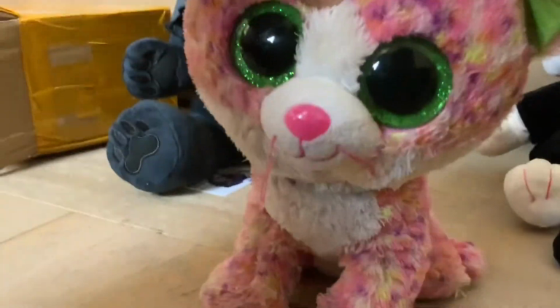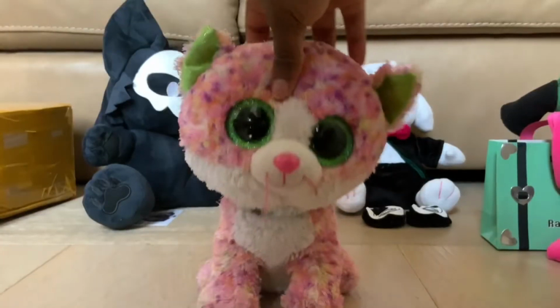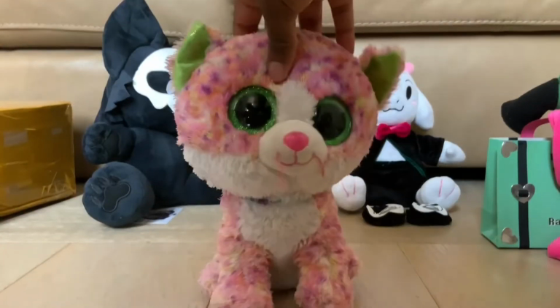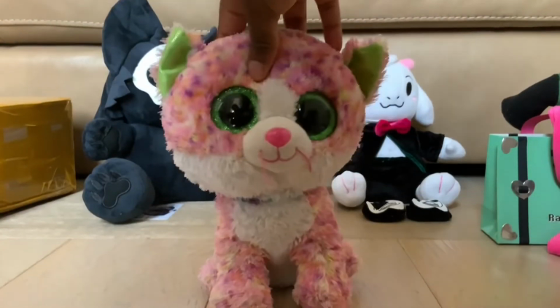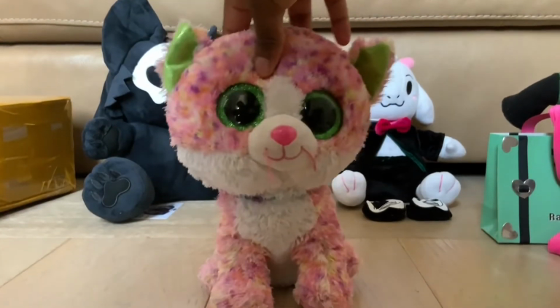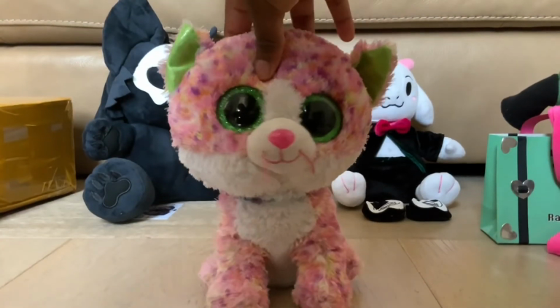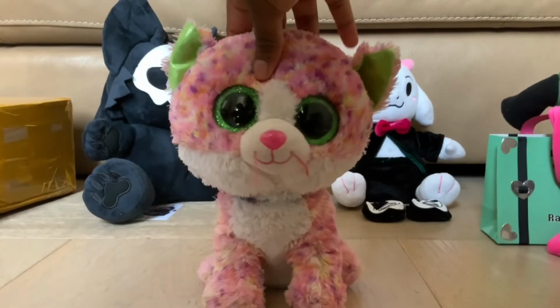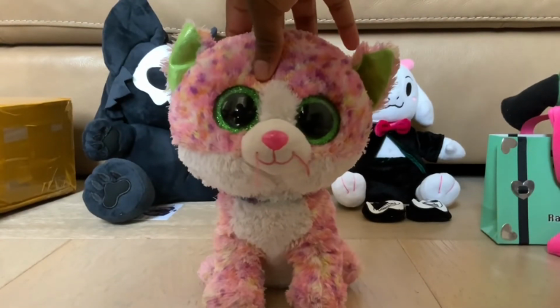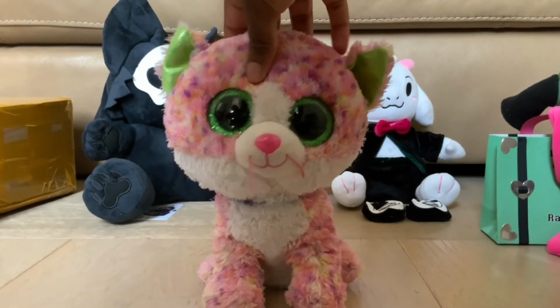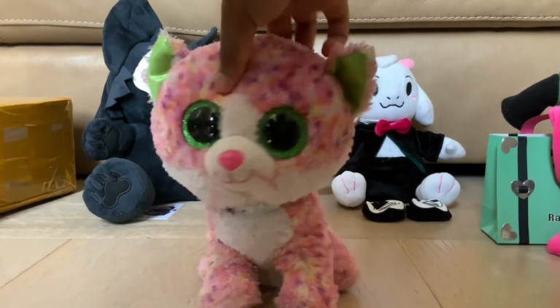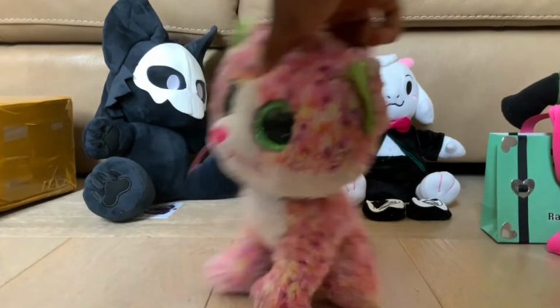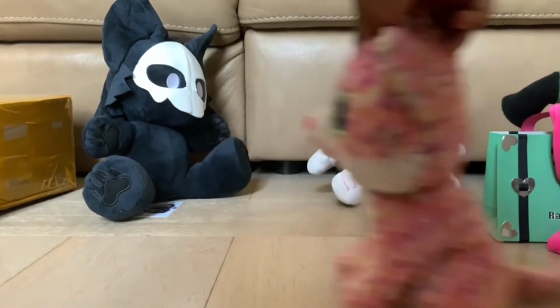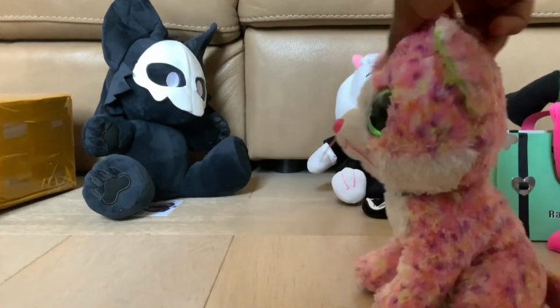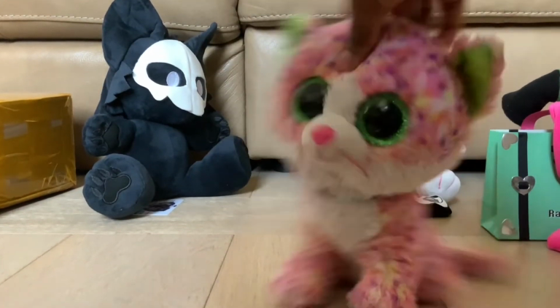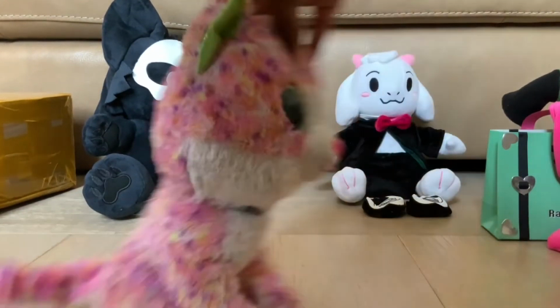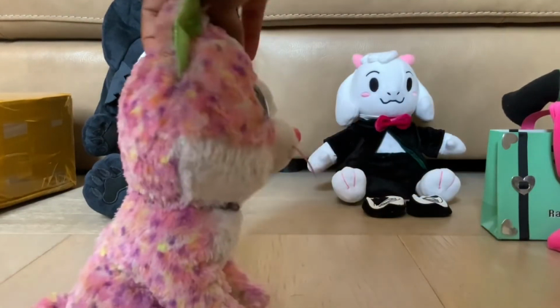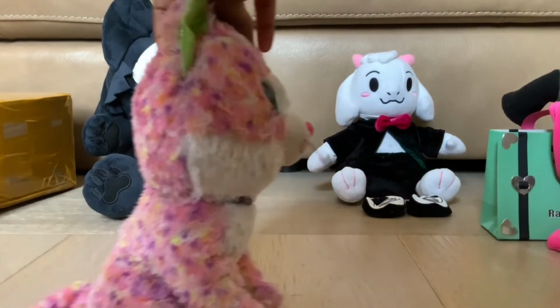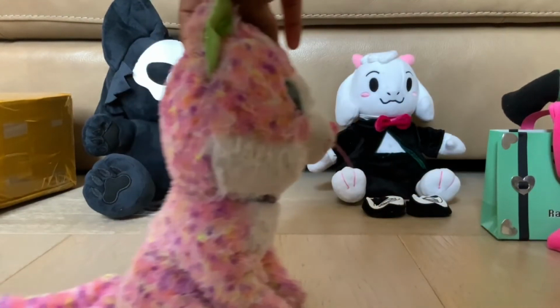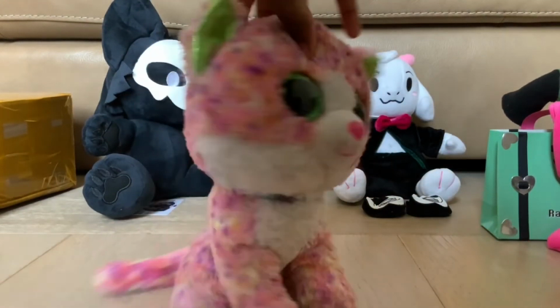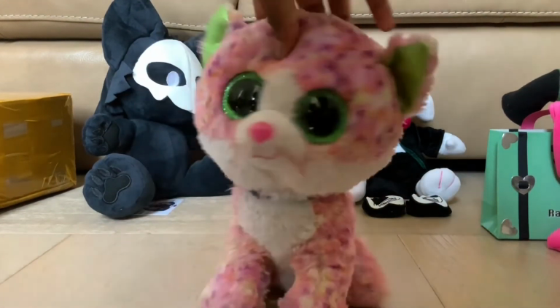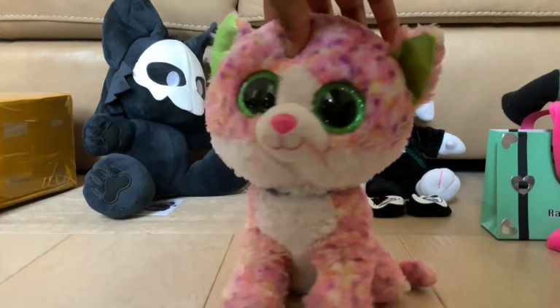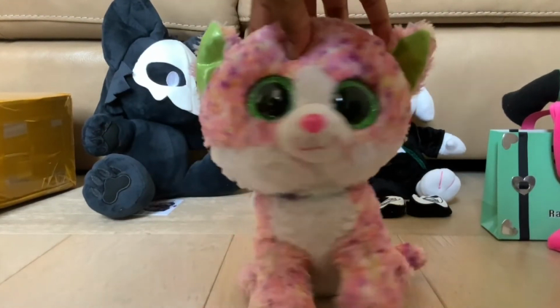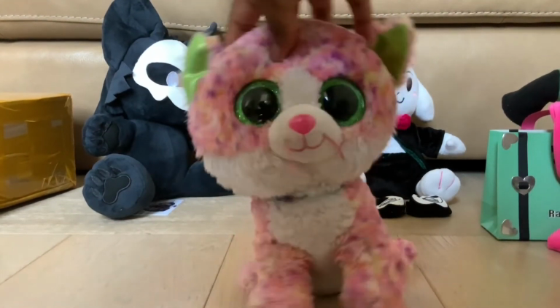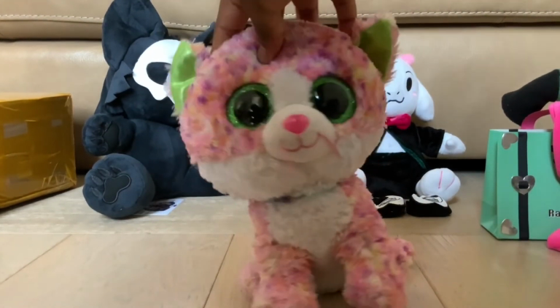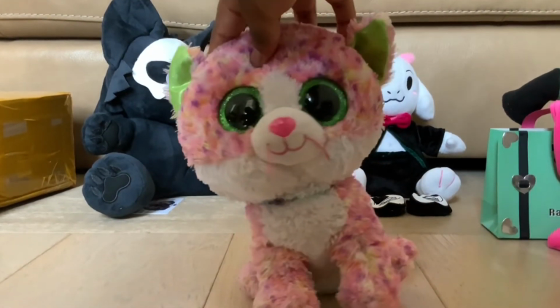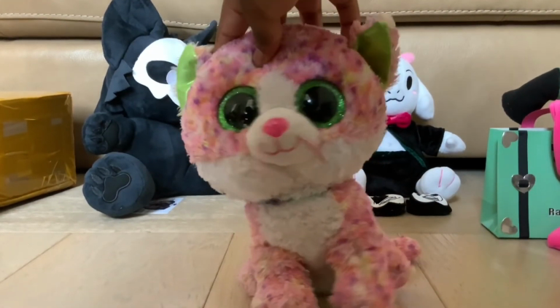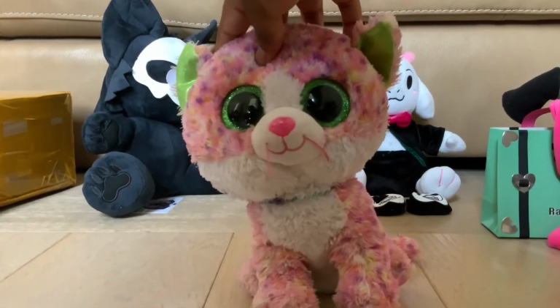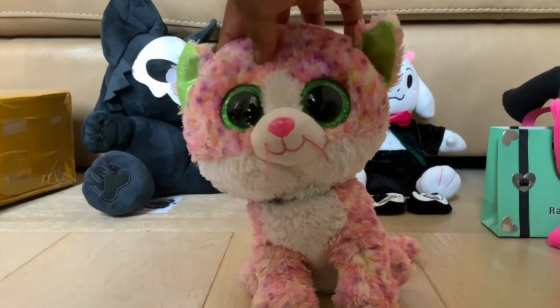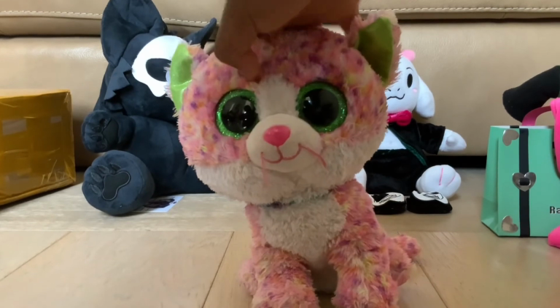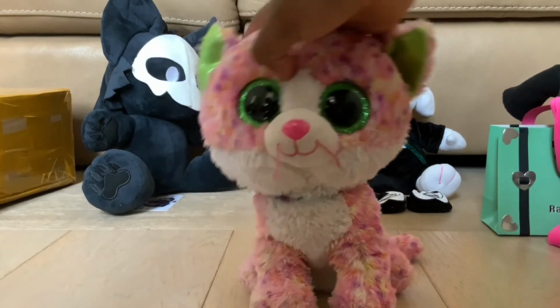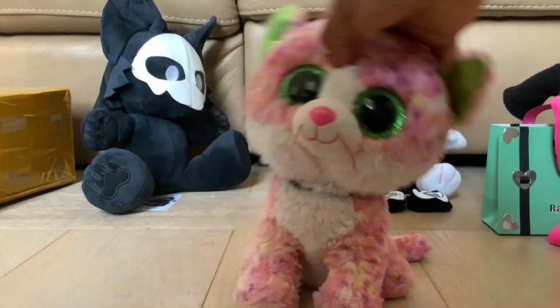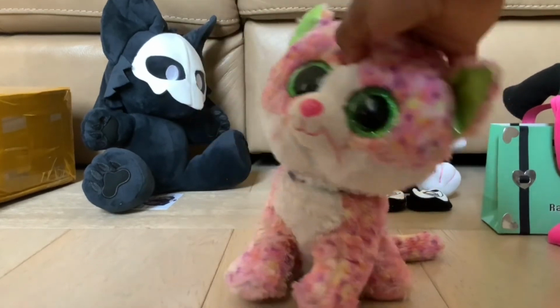So that was my review of Purro and Ralsei. Hope to see you guys soon. Bye!